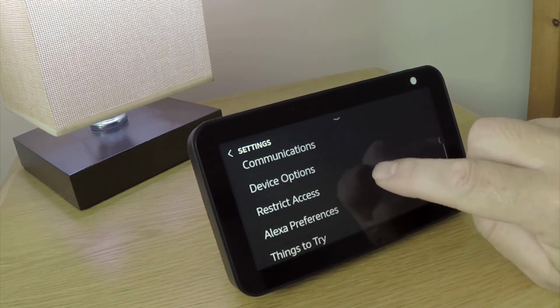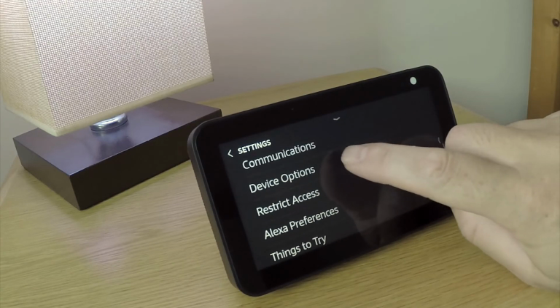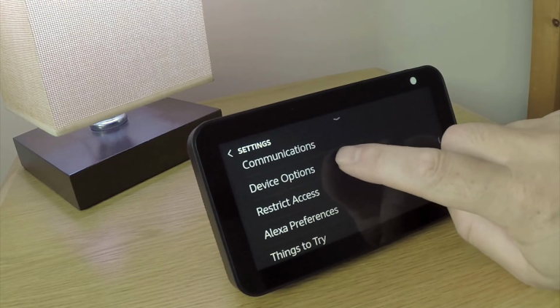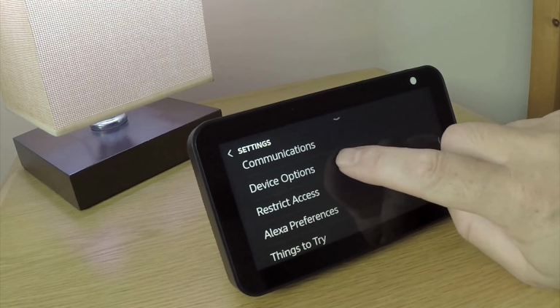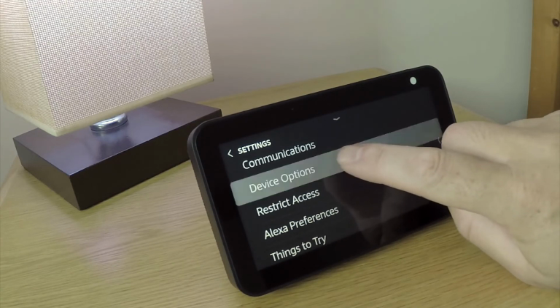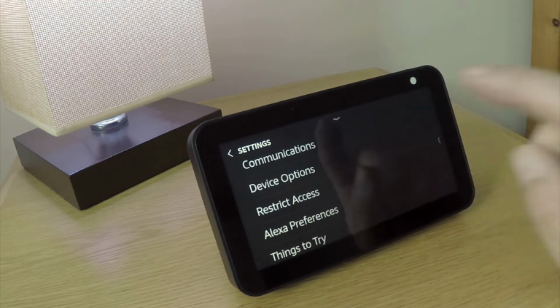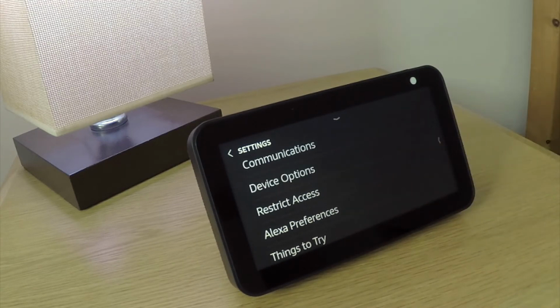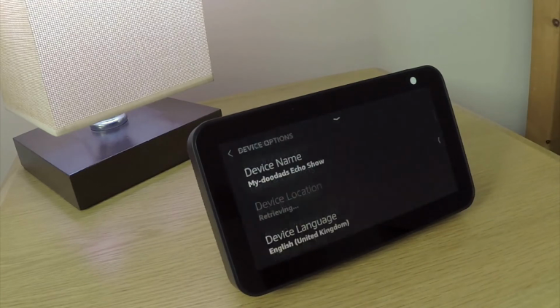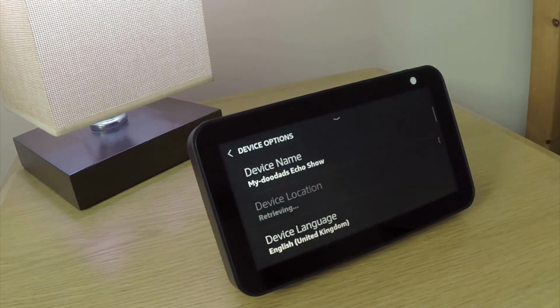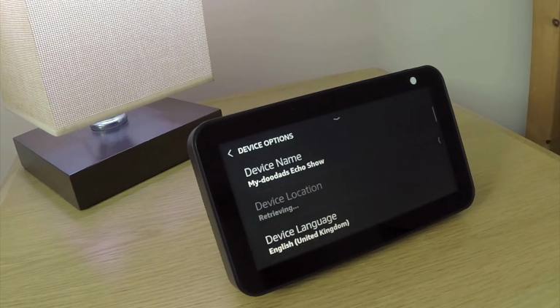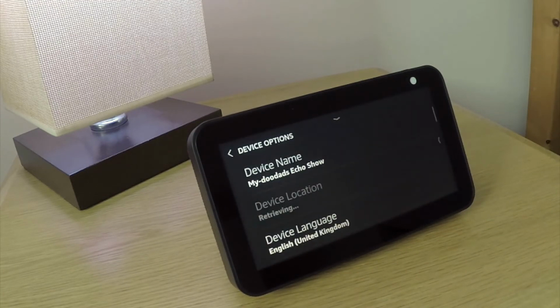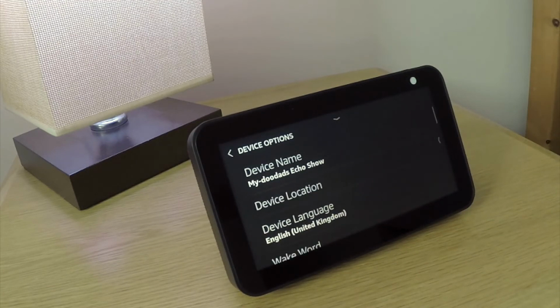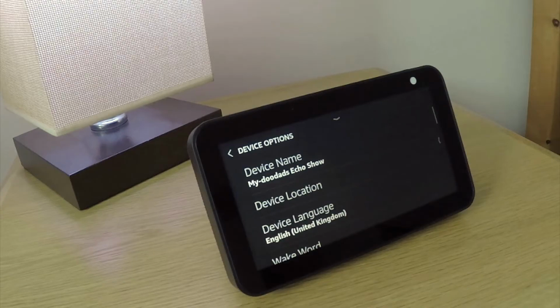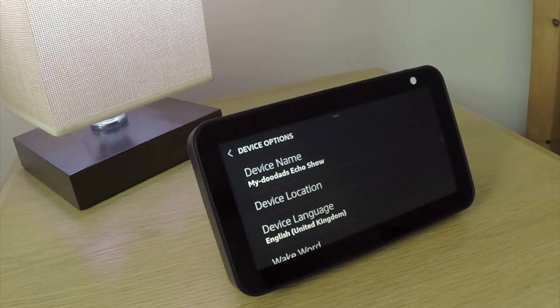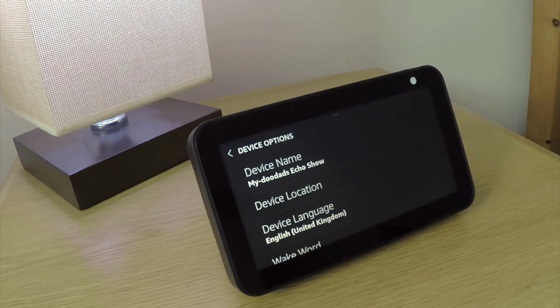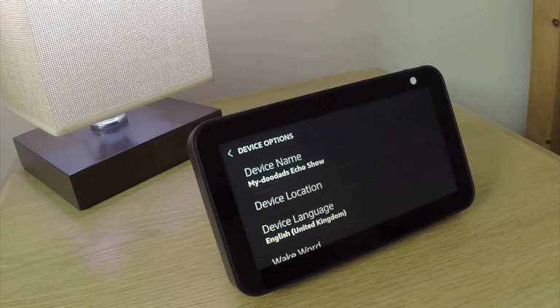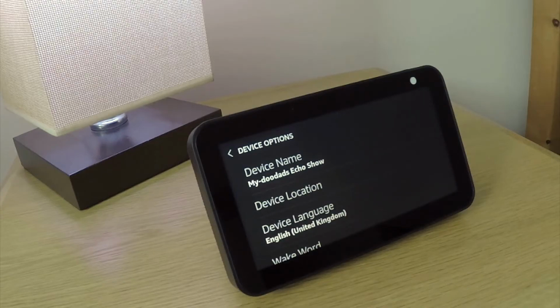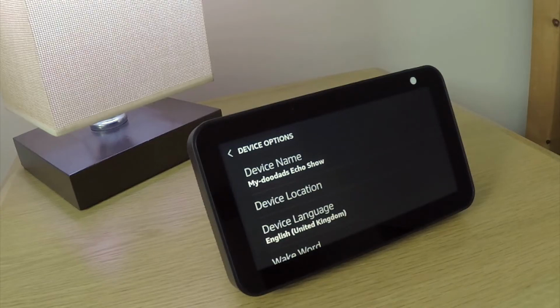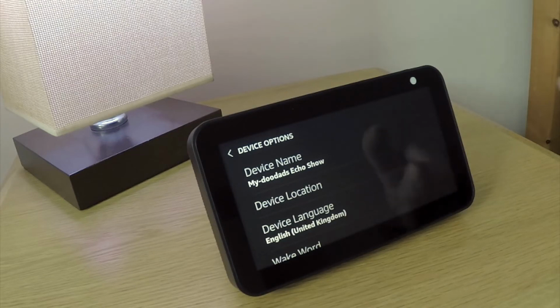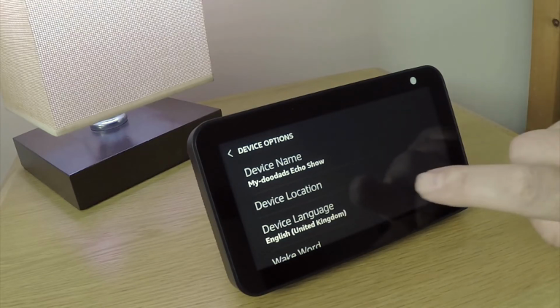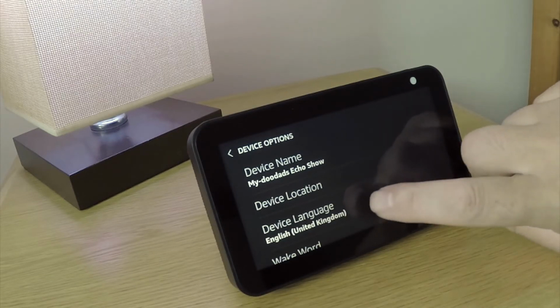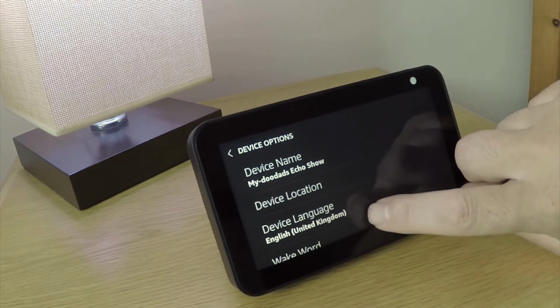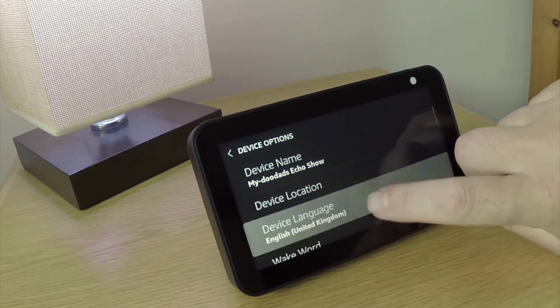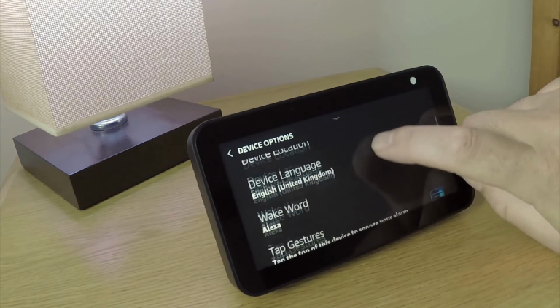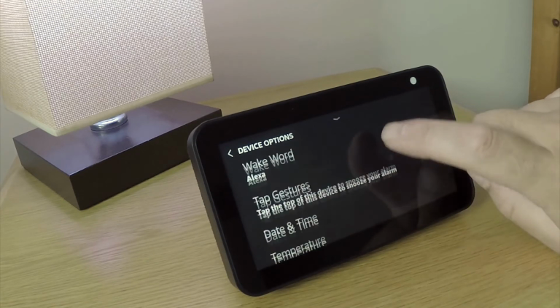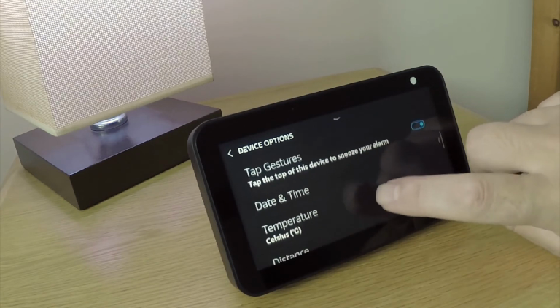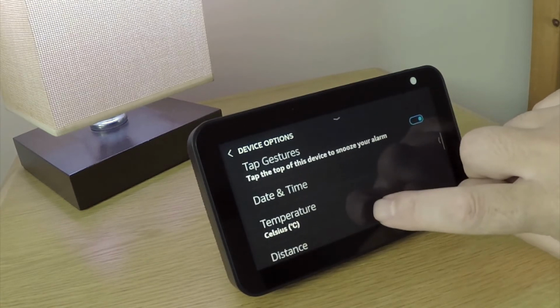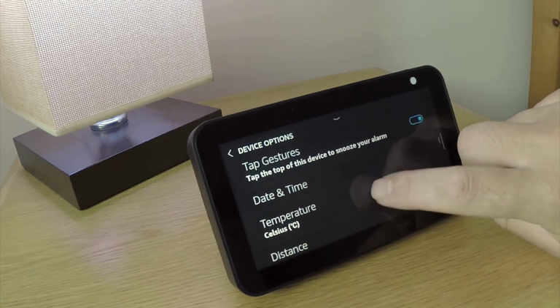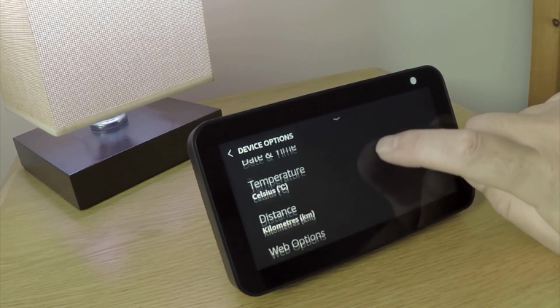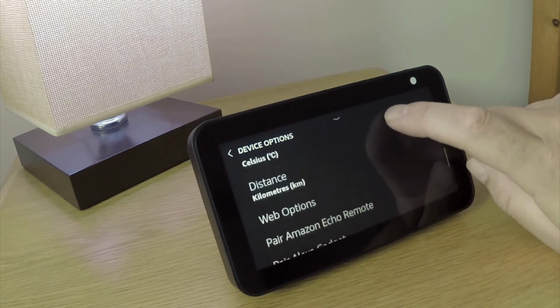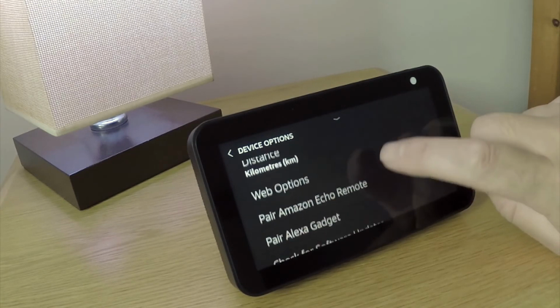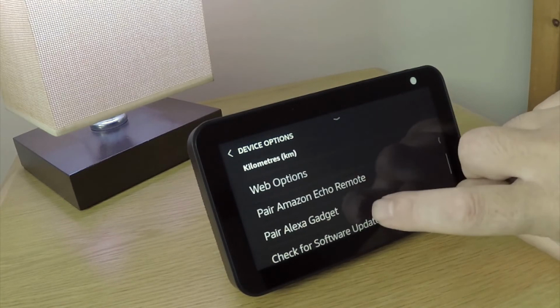From within device options, we once again need to scroll down through the list and locate reset to factory defaults.